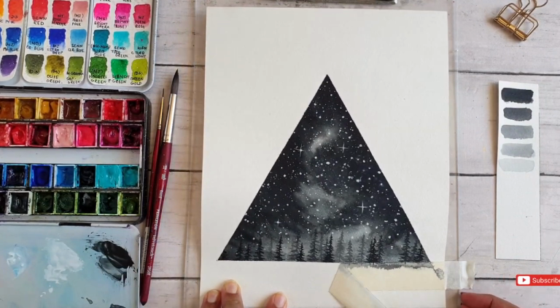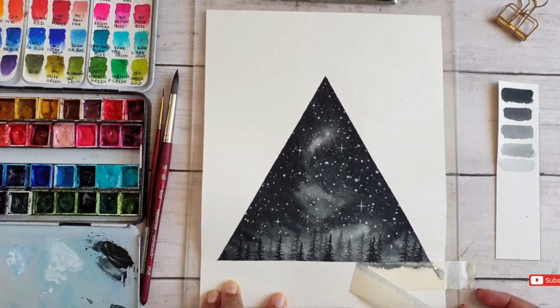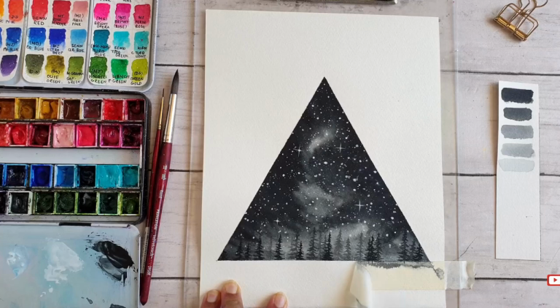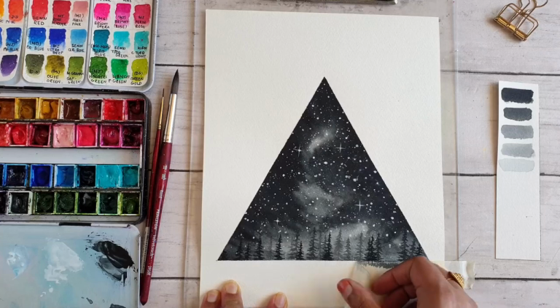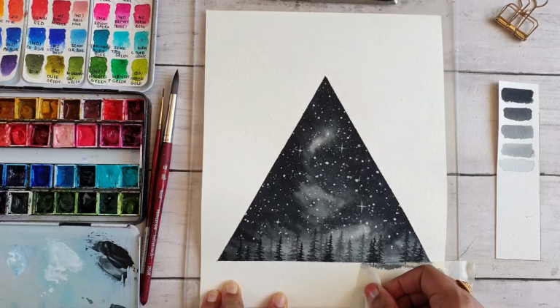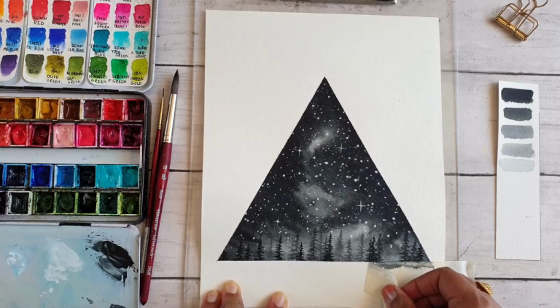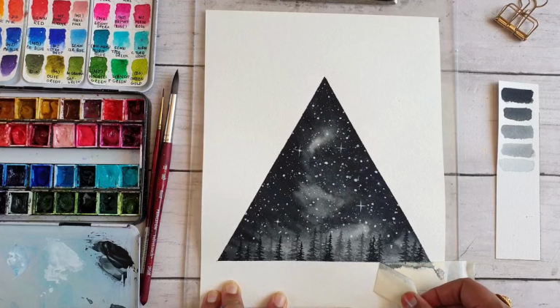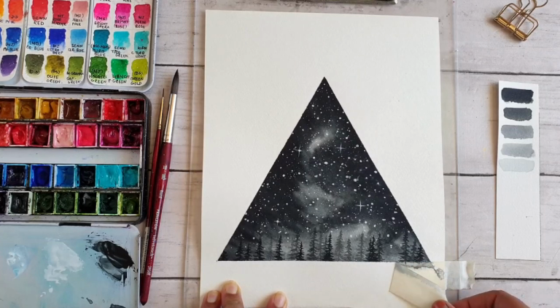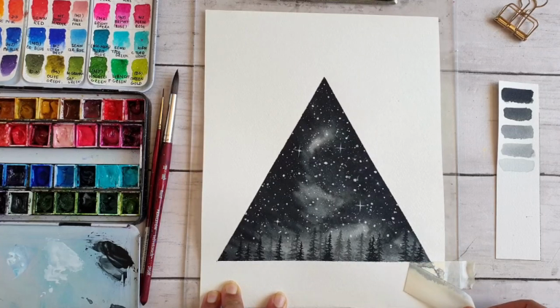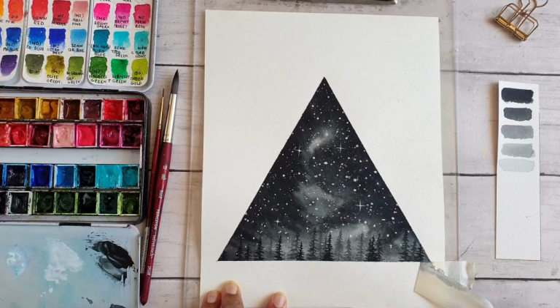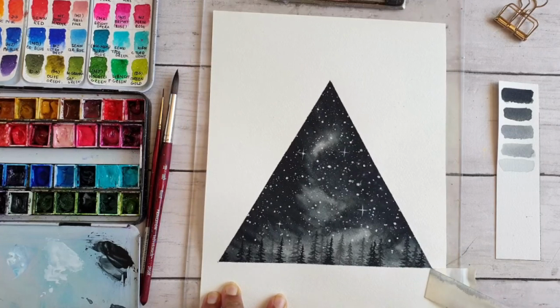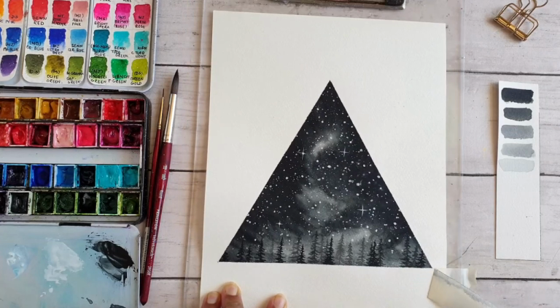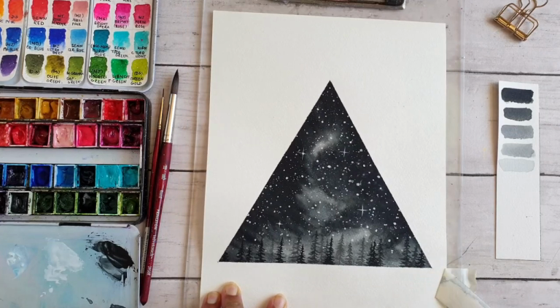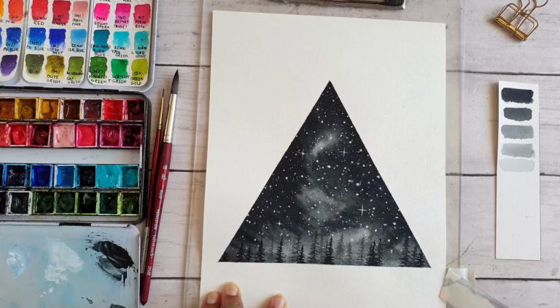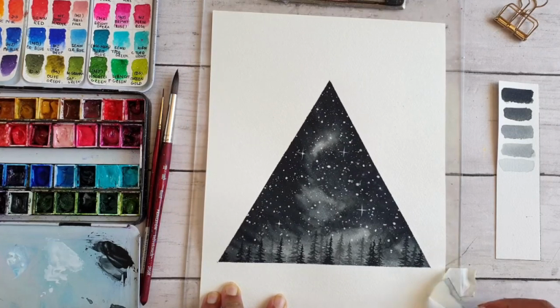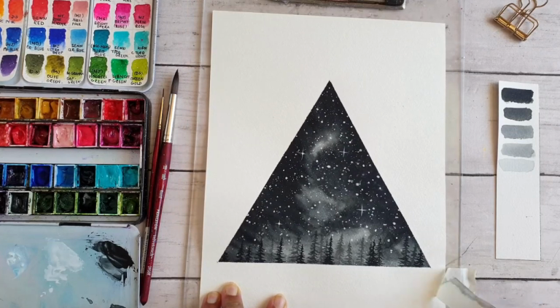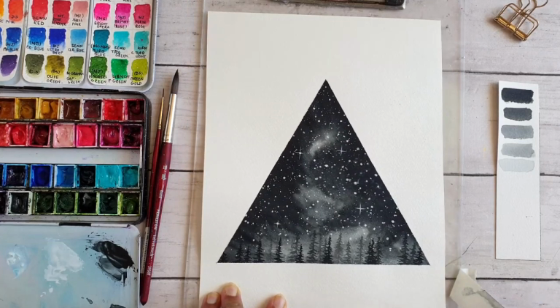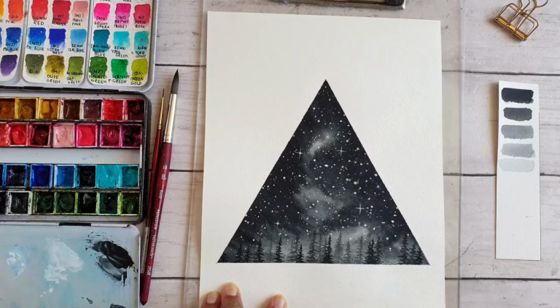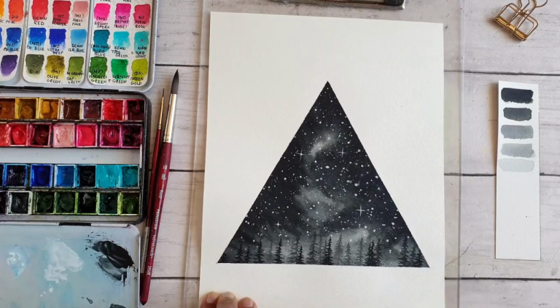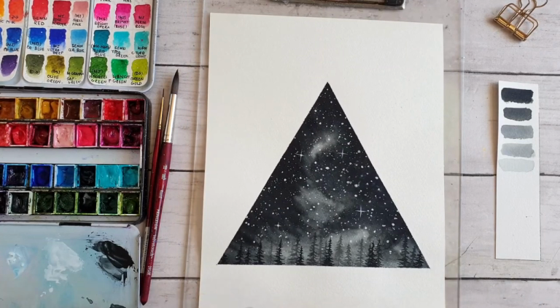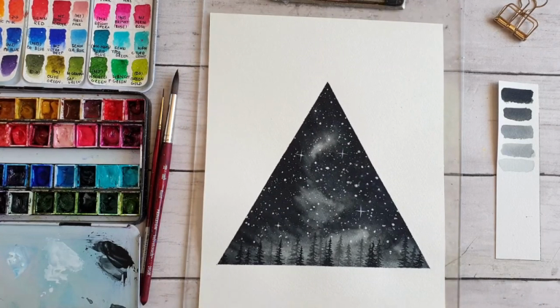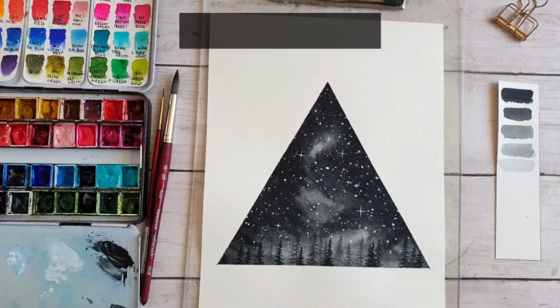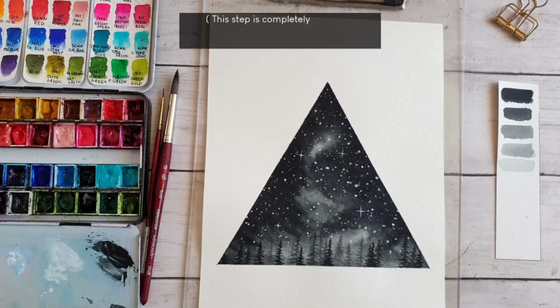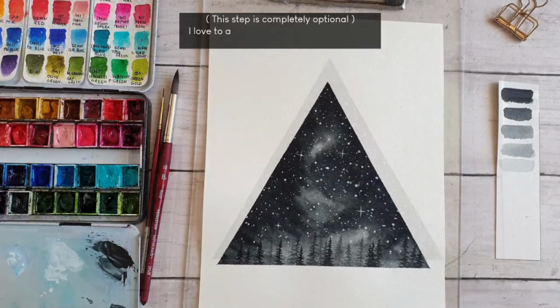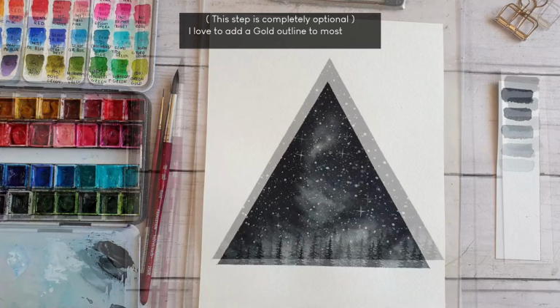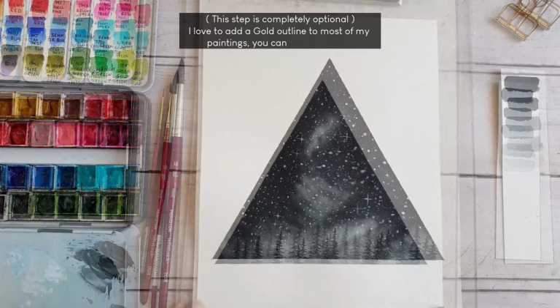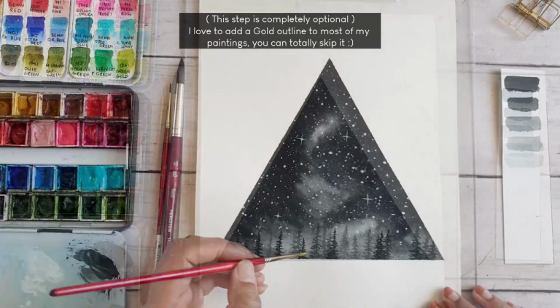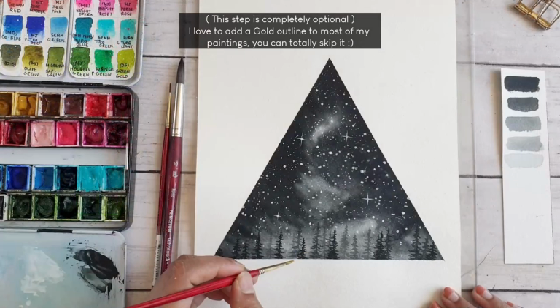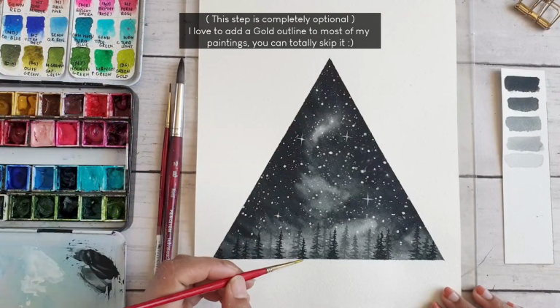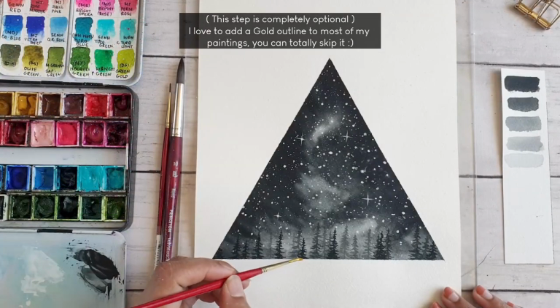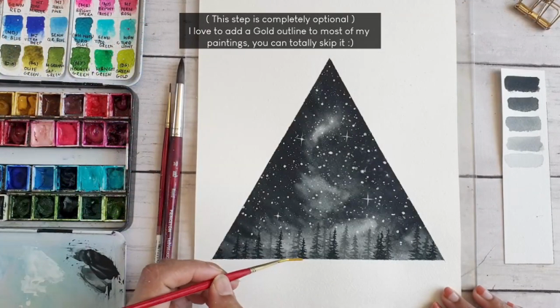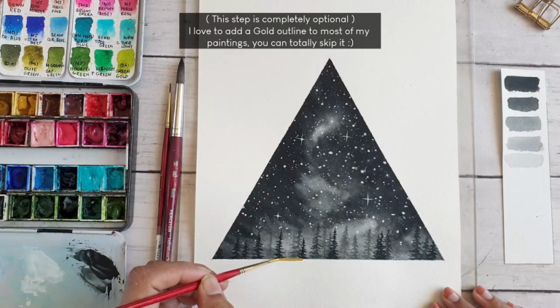This next step is completely optional, but if you follow me on Instagram, you know that I love to add gold details to most of my paintings — though you can totally skip it.